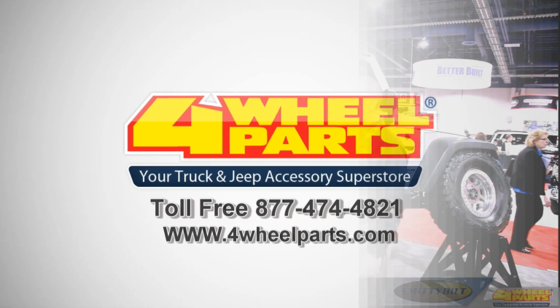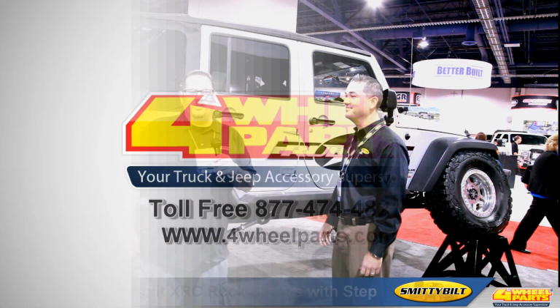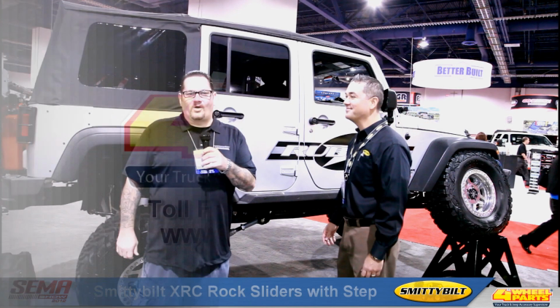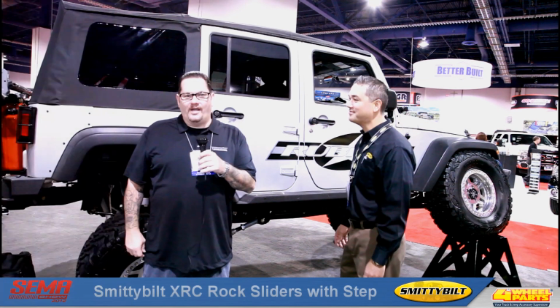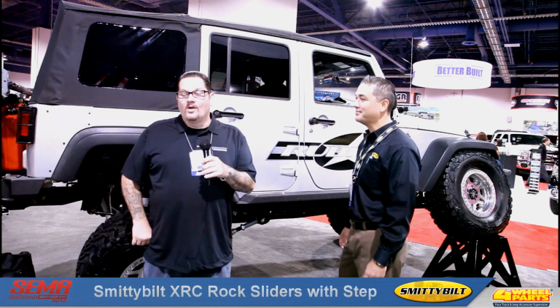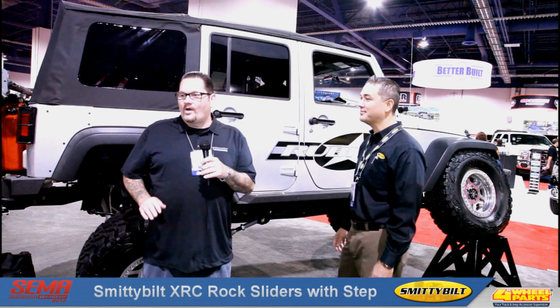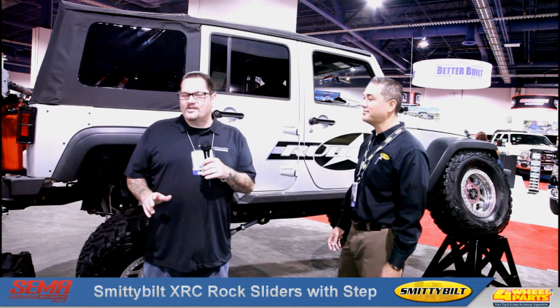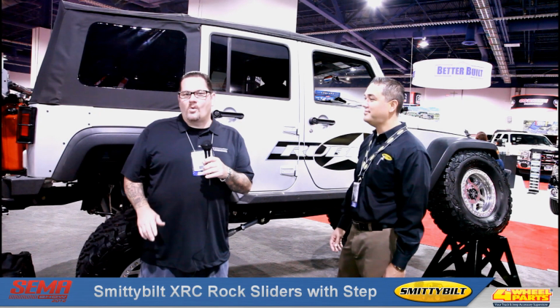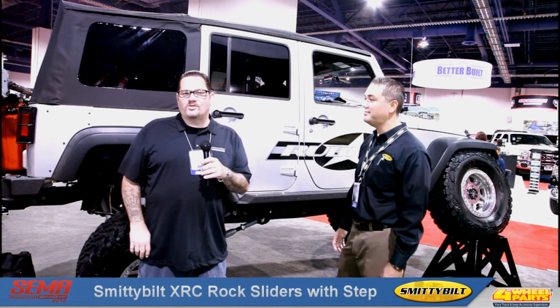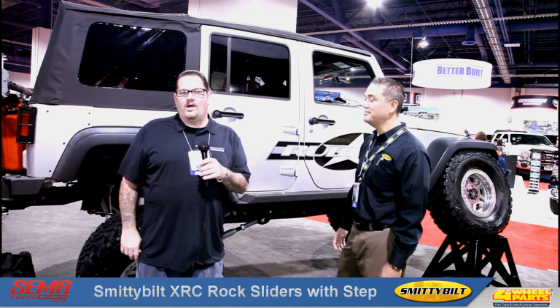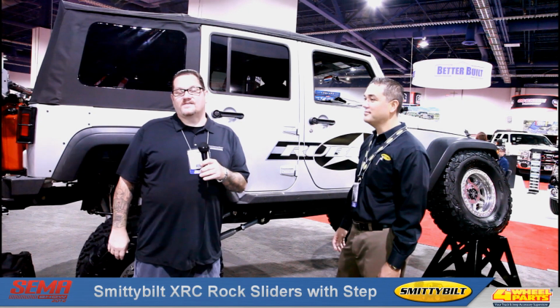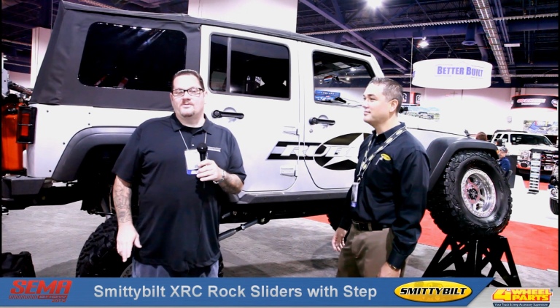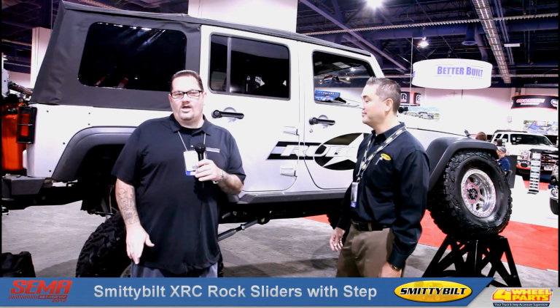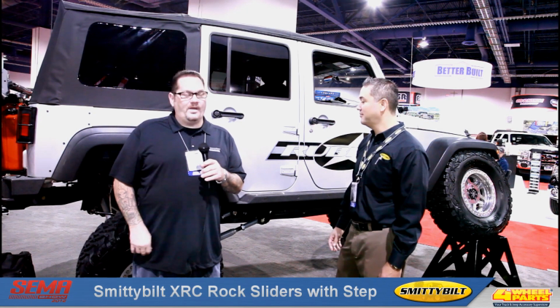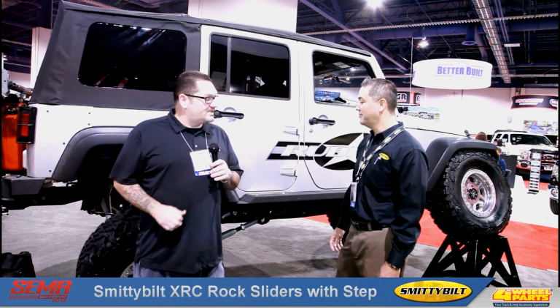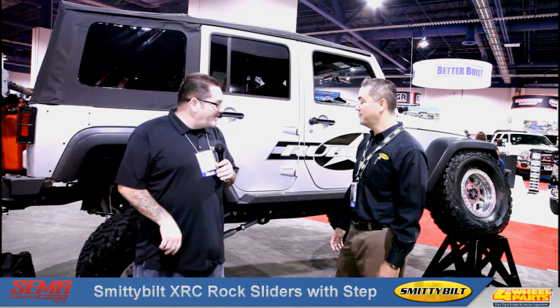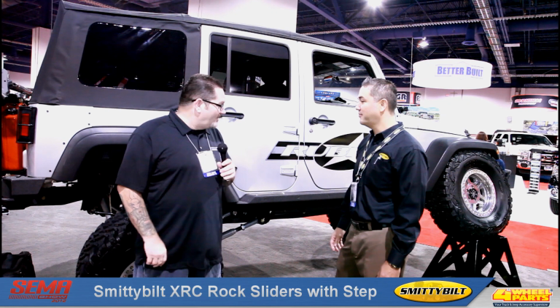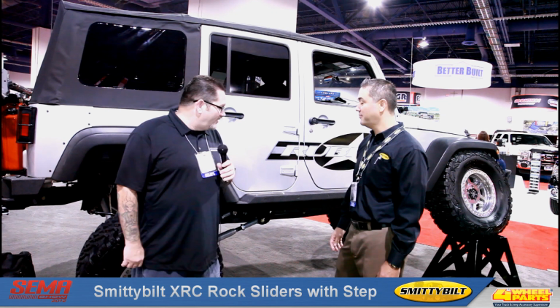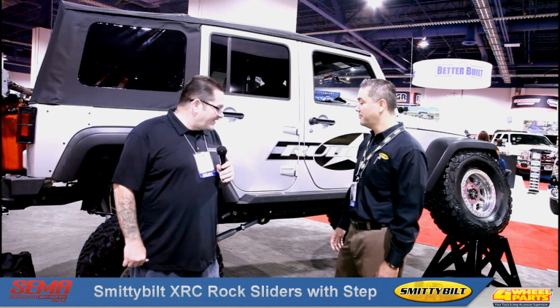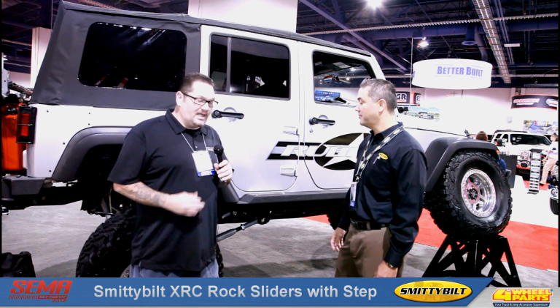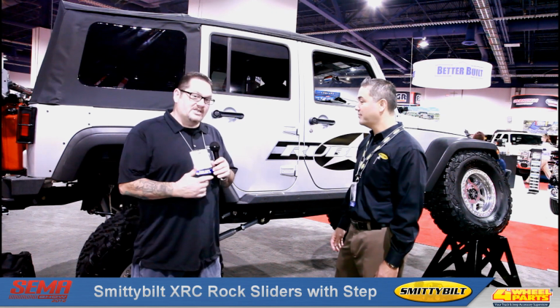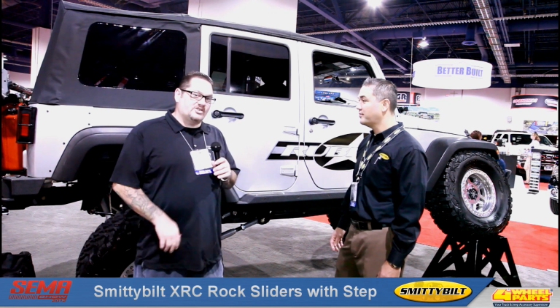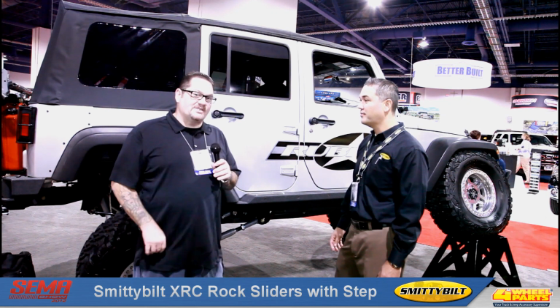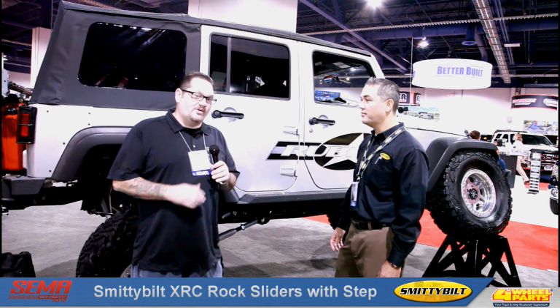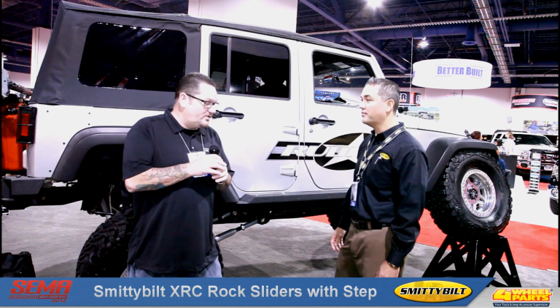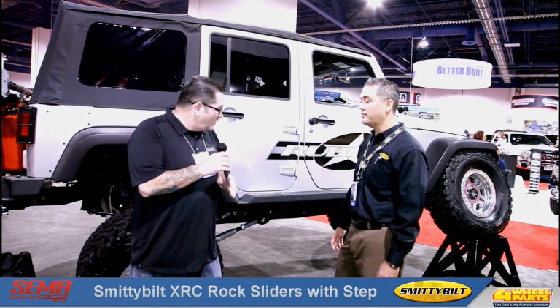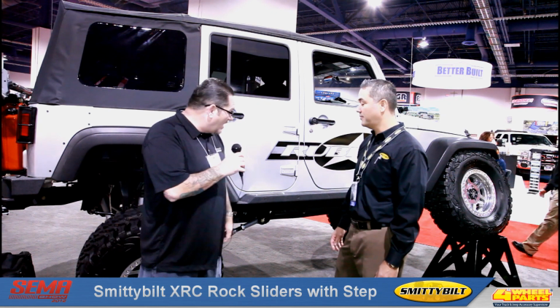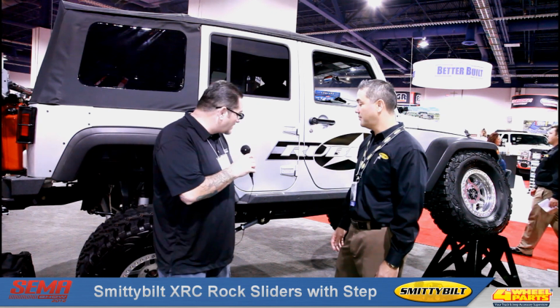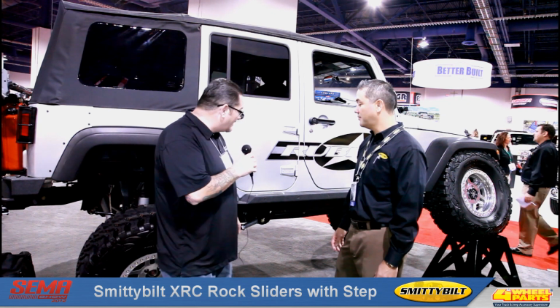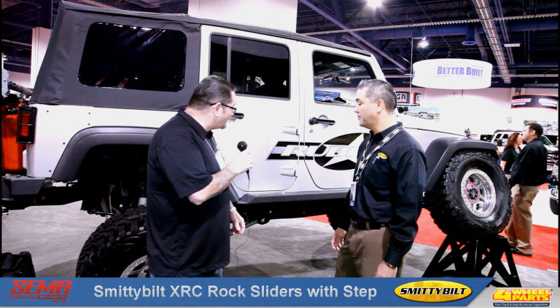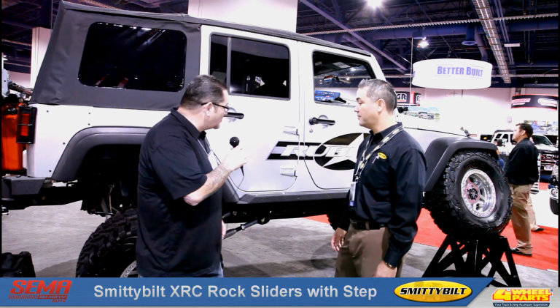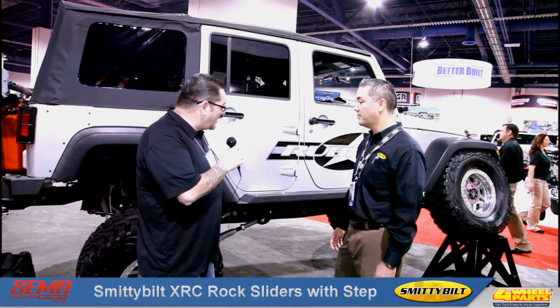Hello, Cole here. We're here at the 2012 SEMA show in the Smittybilt booth and Glenn's going to show us their new rock sliders for the JK.